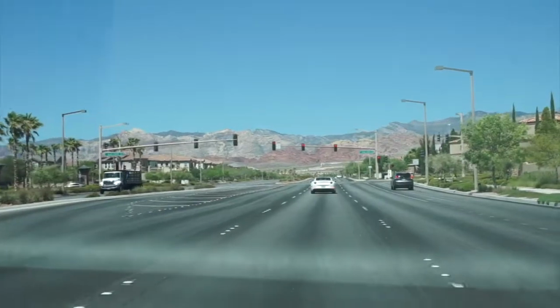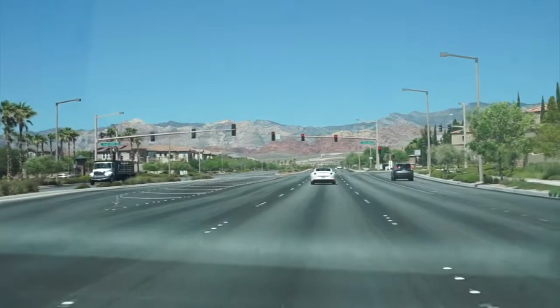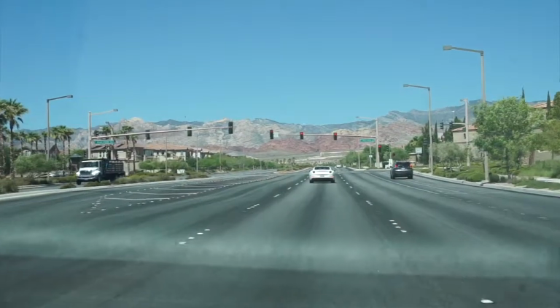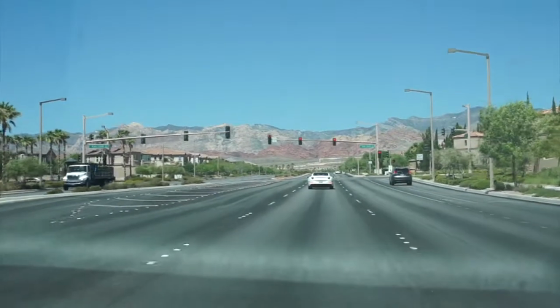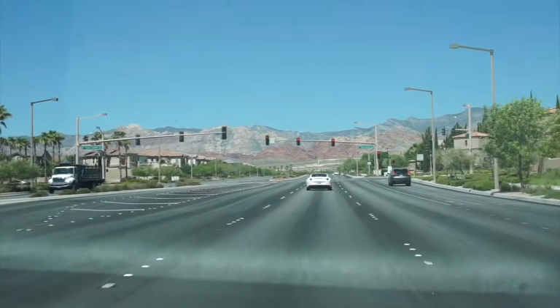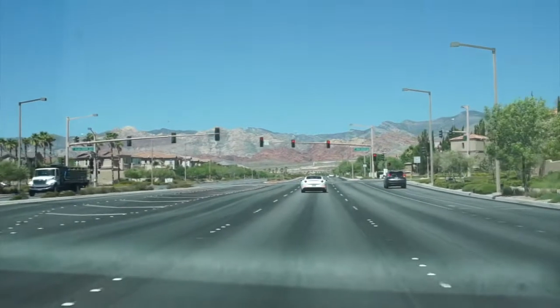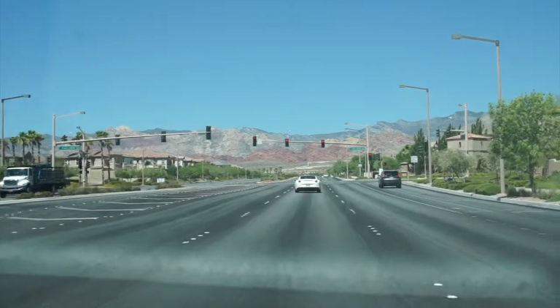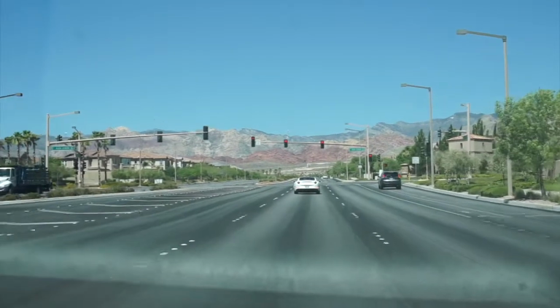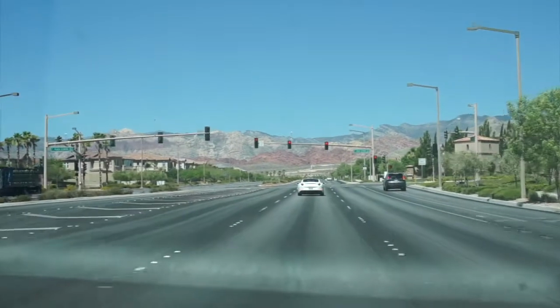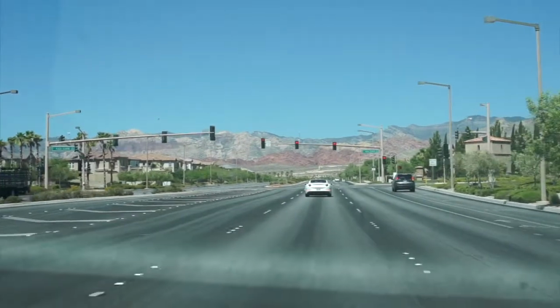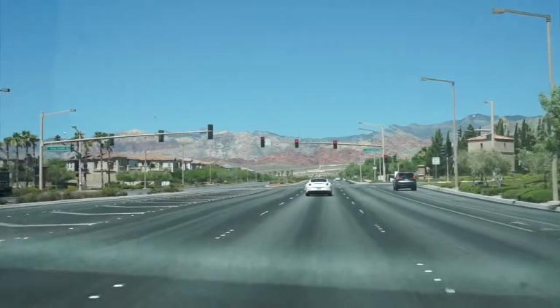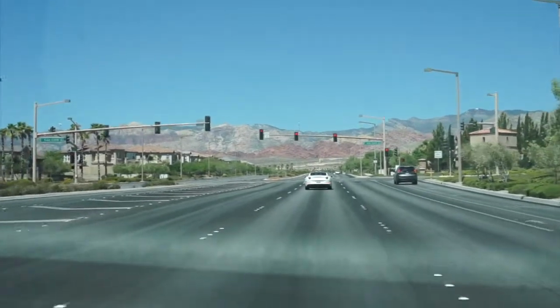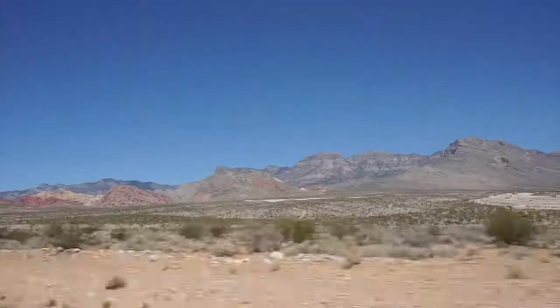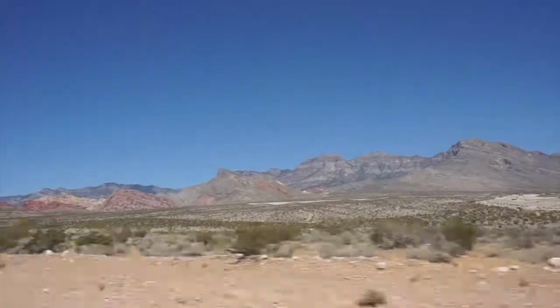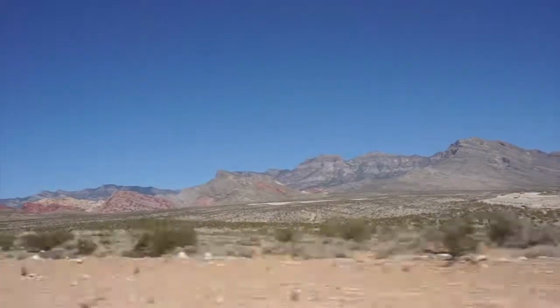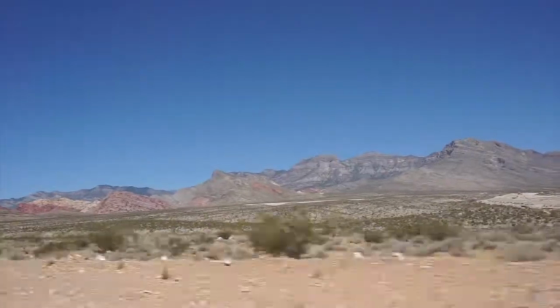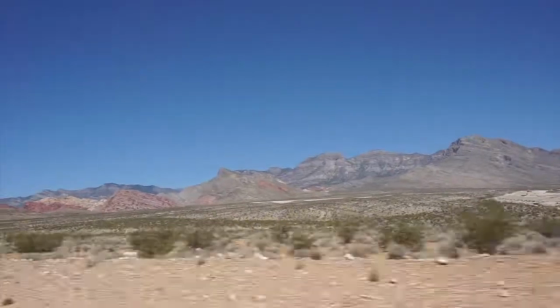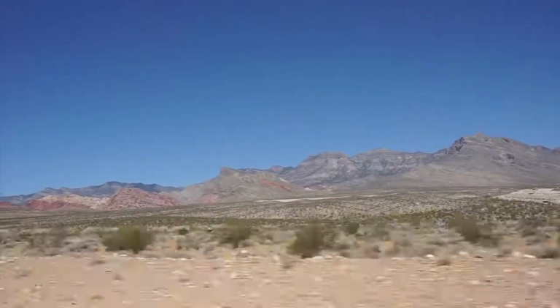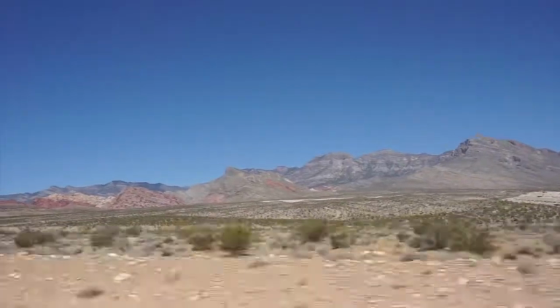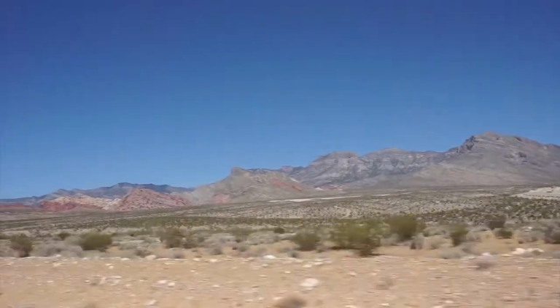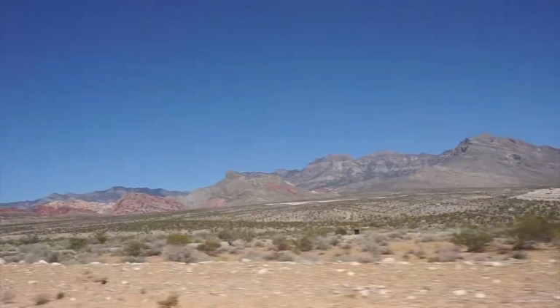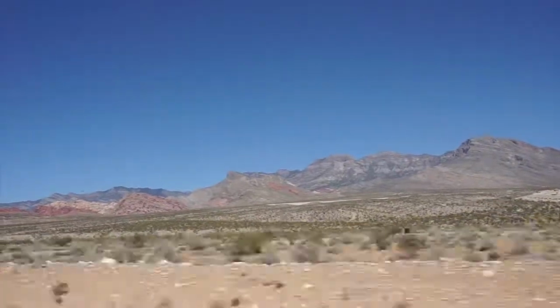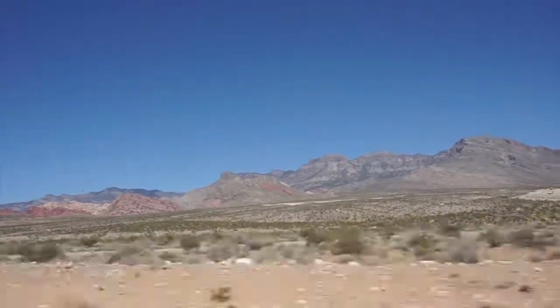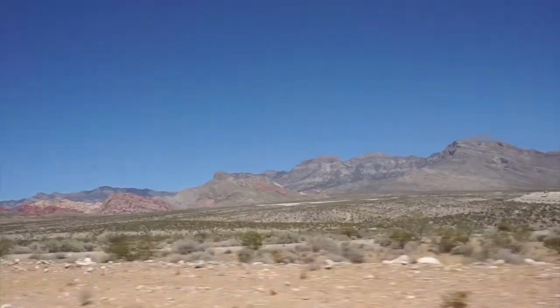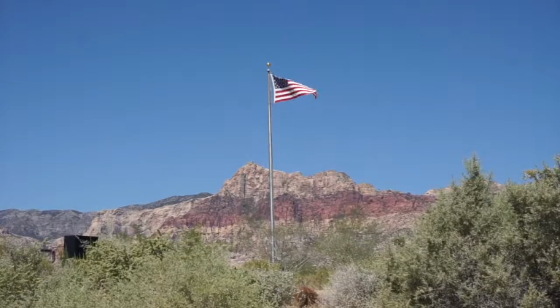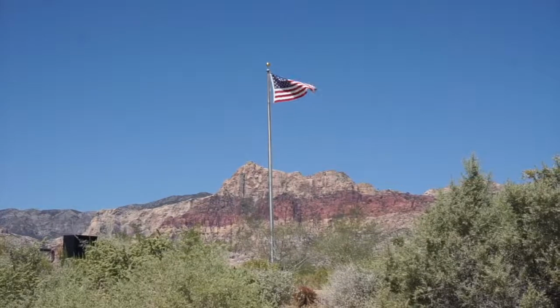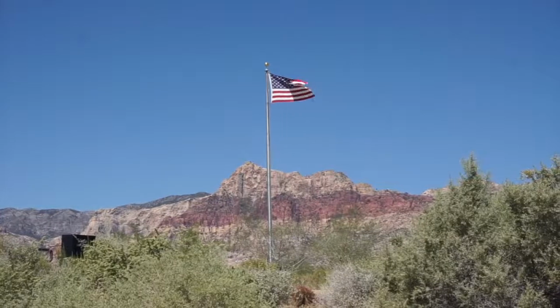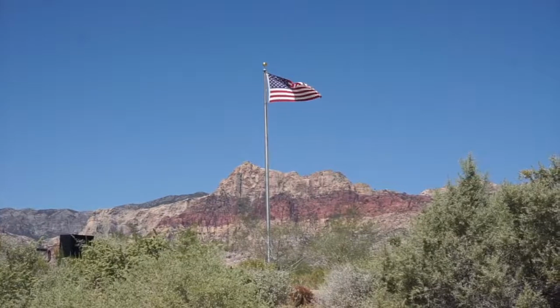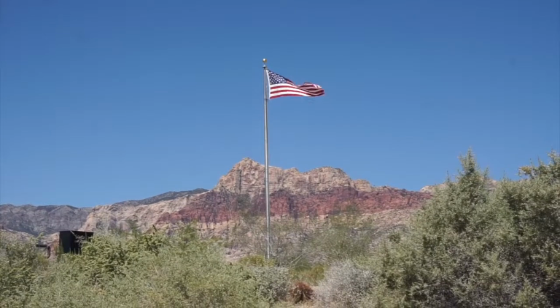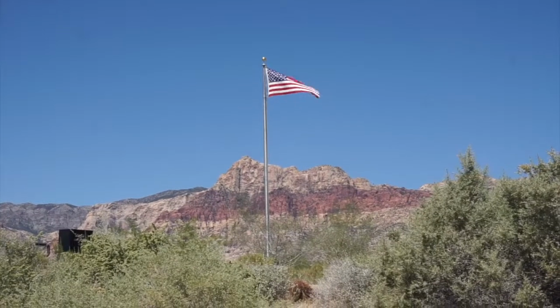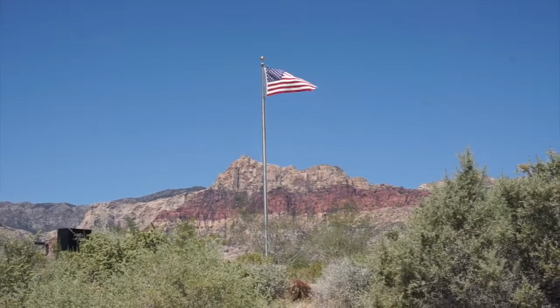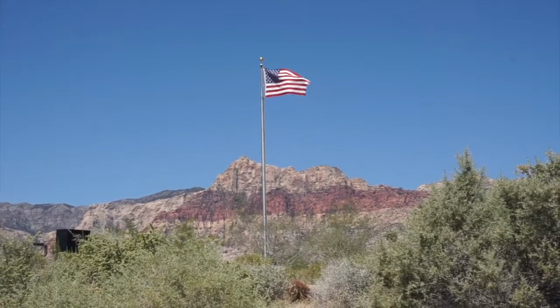Just 15 miles away from the bright lights of Las Vegas, you'll find Red Rock Canyon.